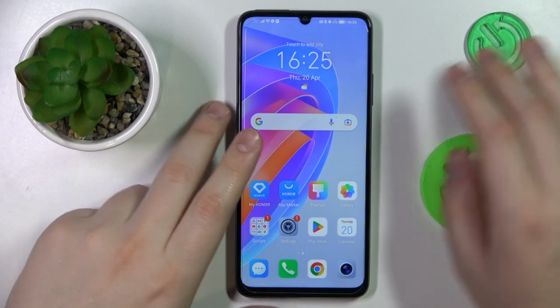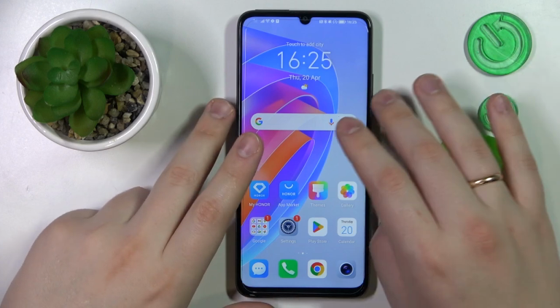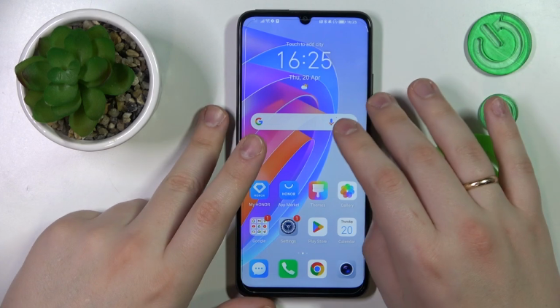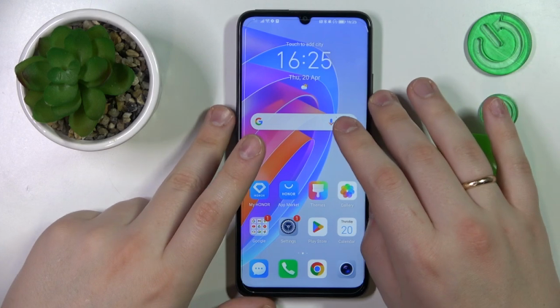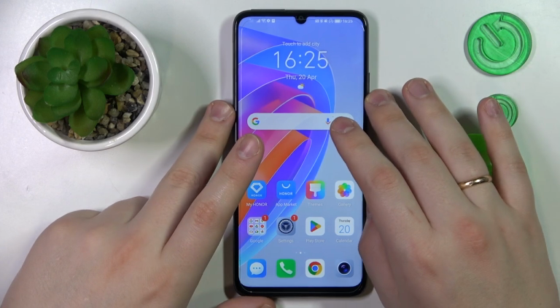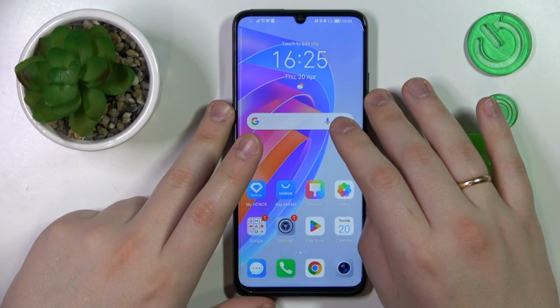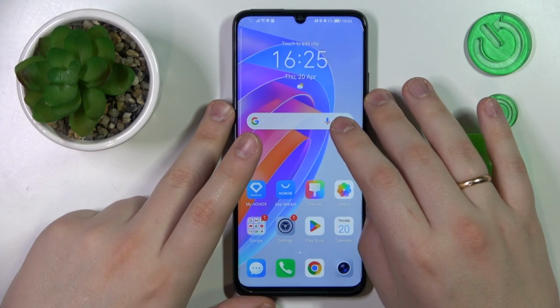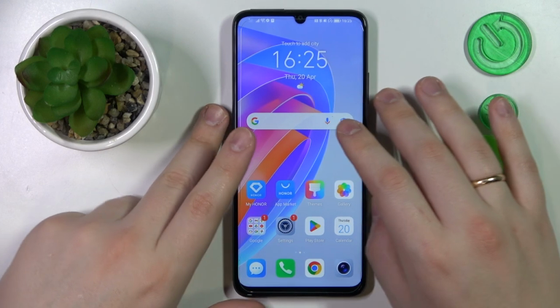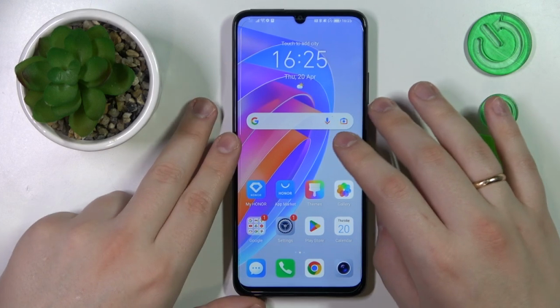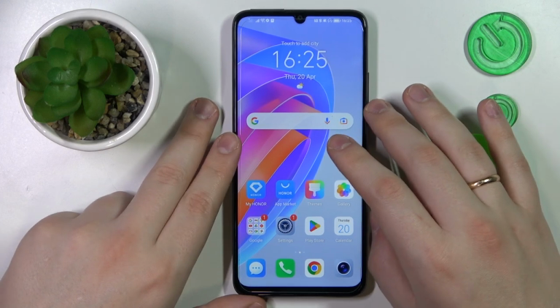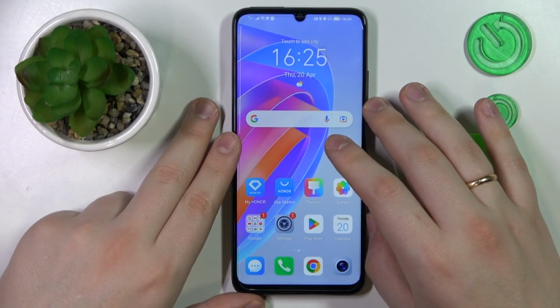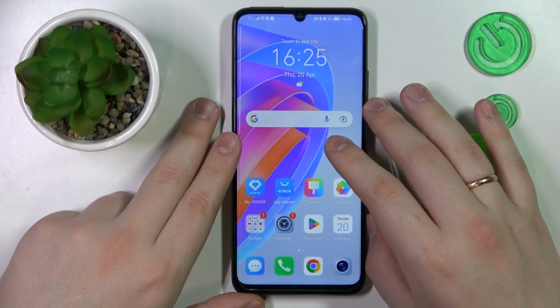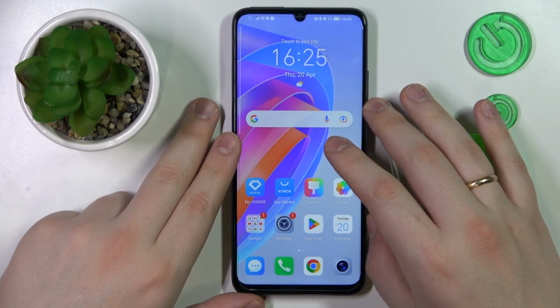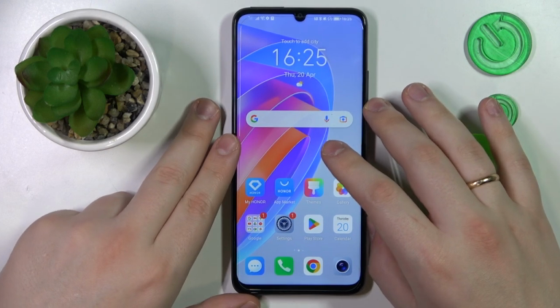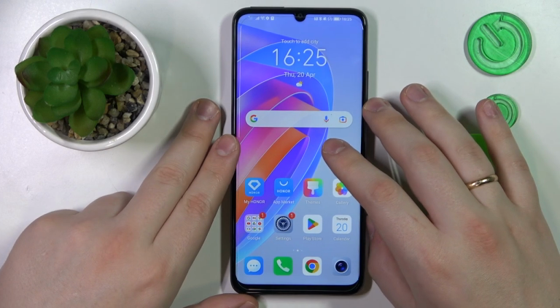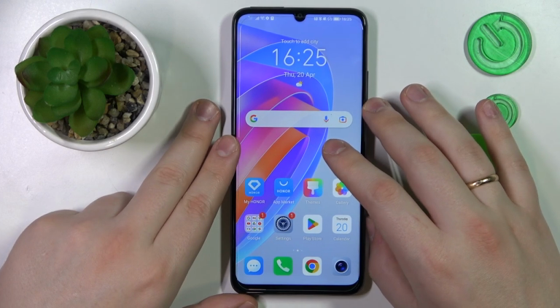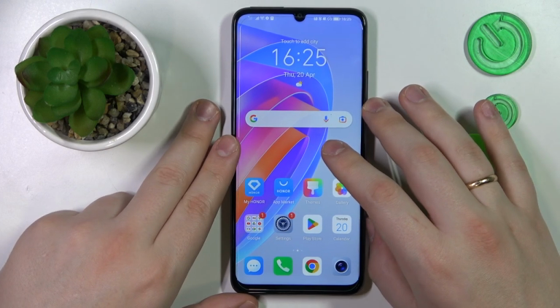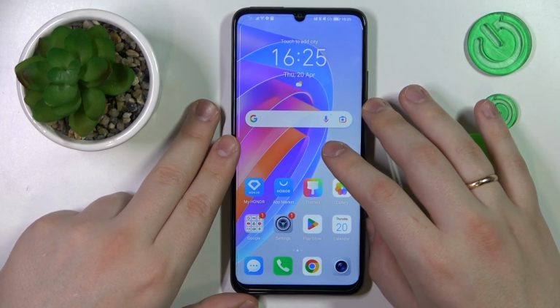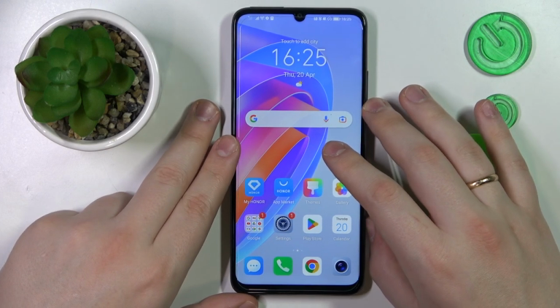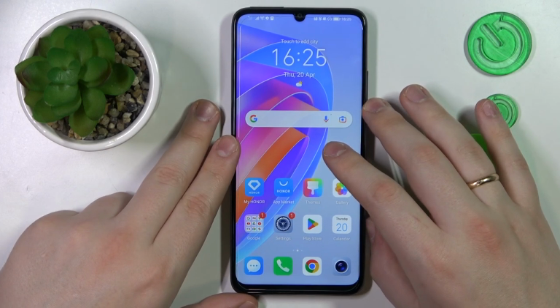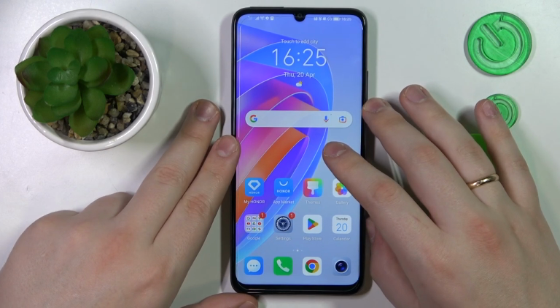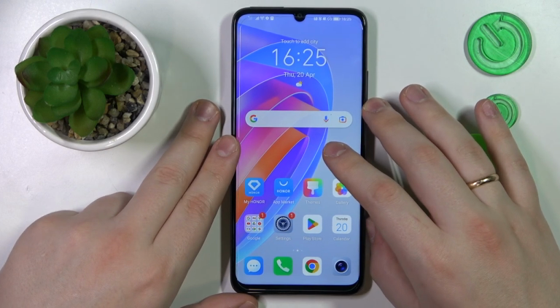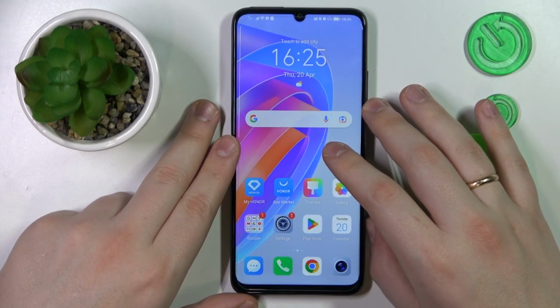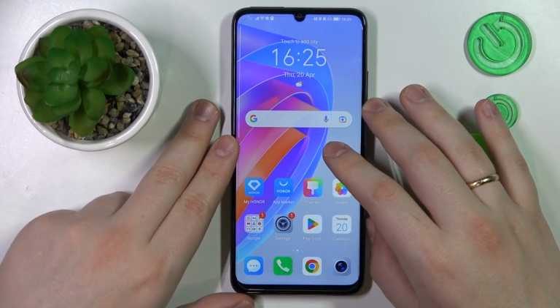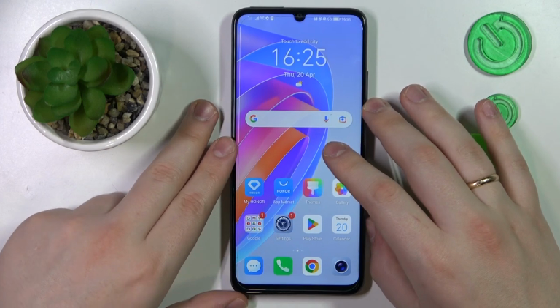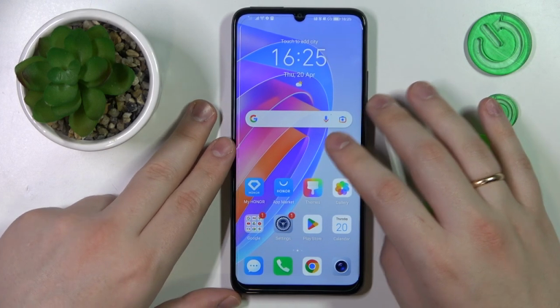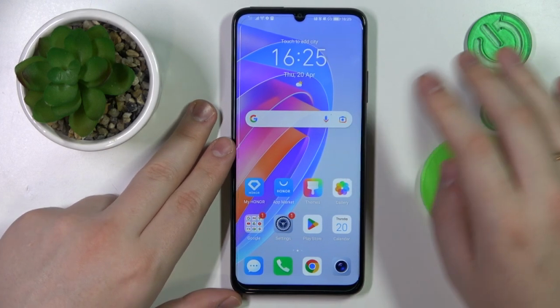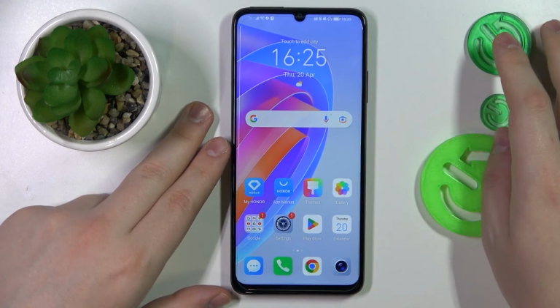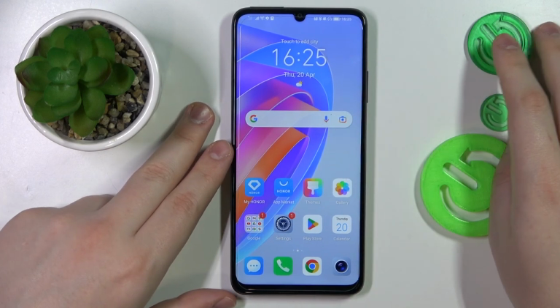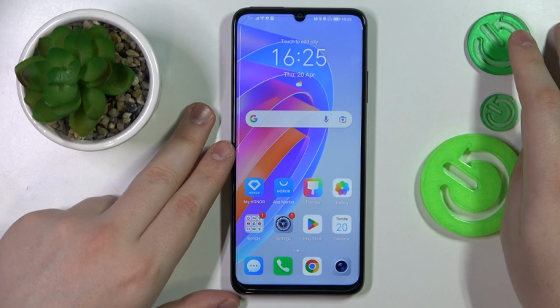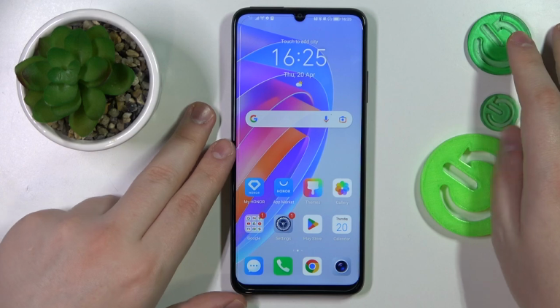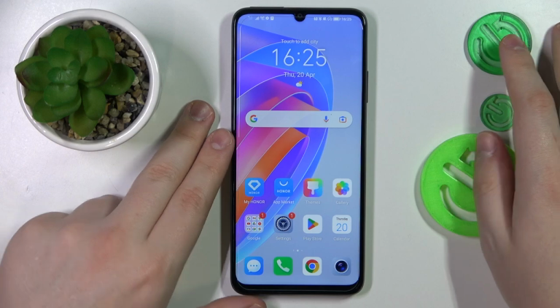This is Honor X7a and in today's video I would like to share the top 5 pro tips and features for this device.